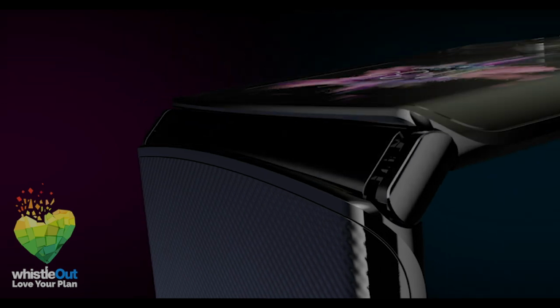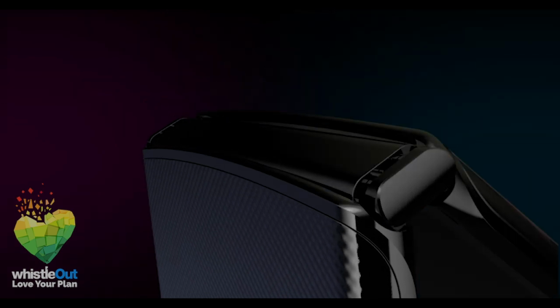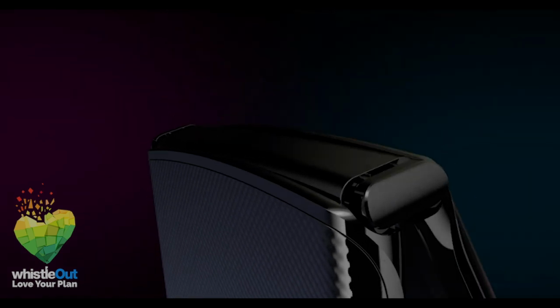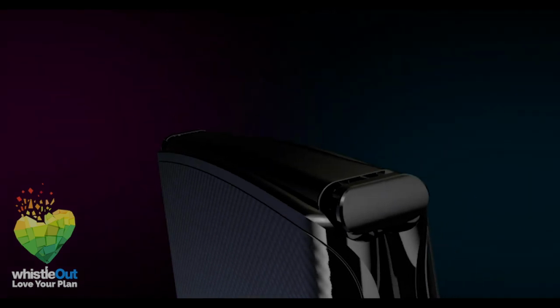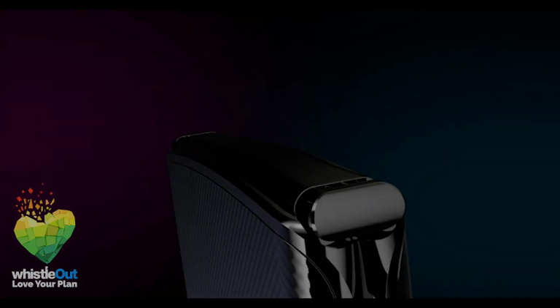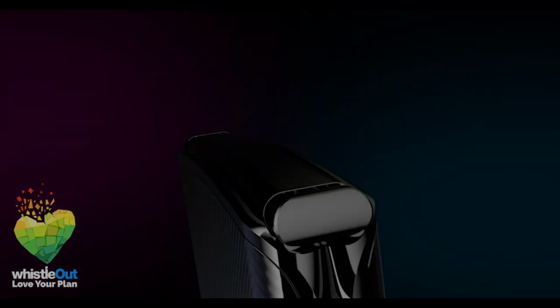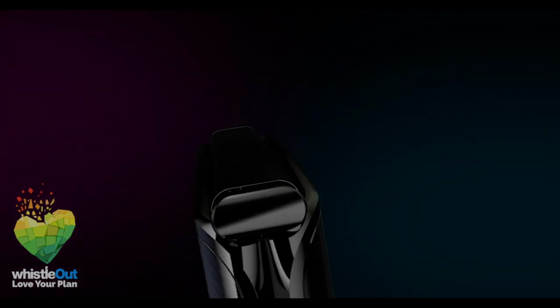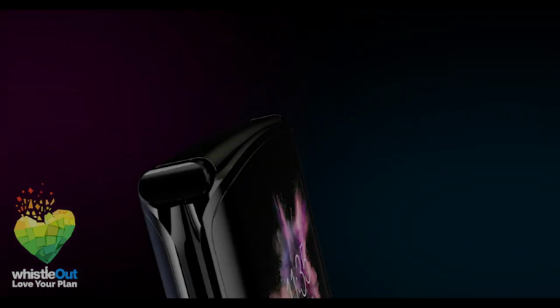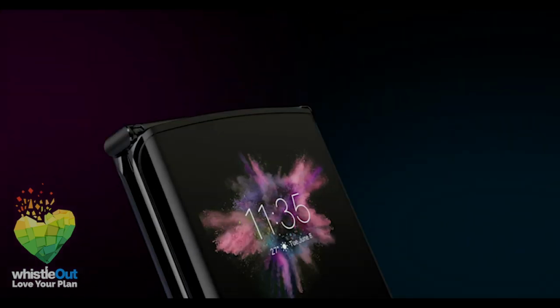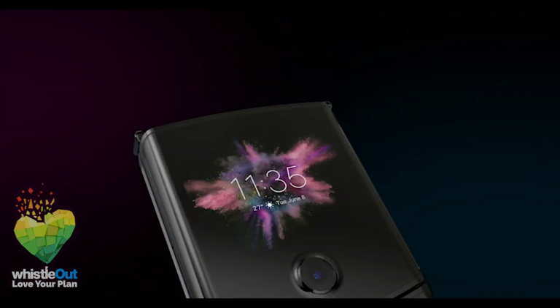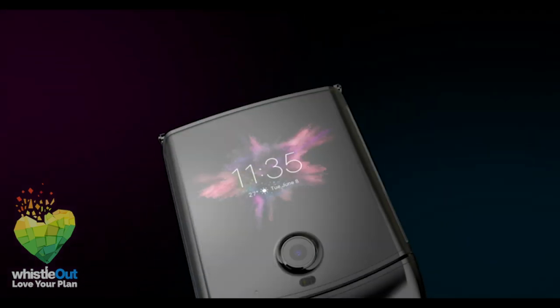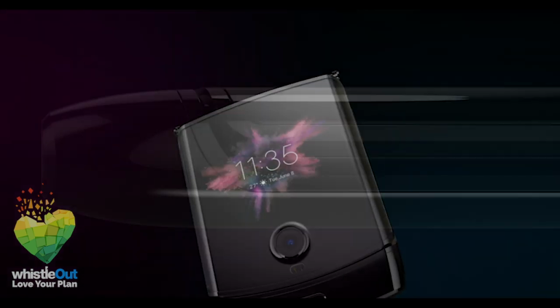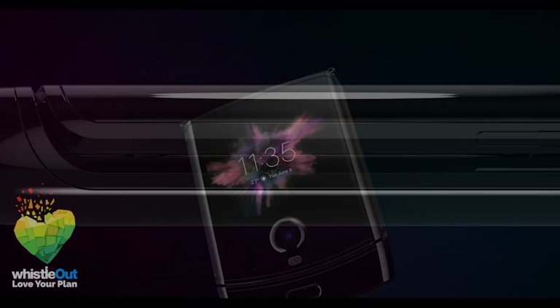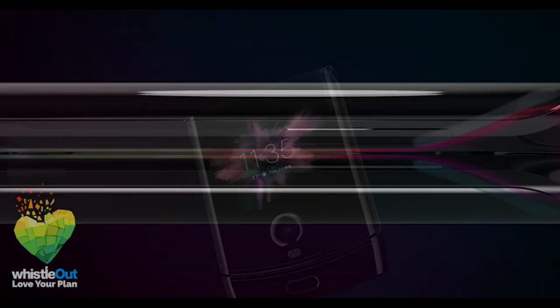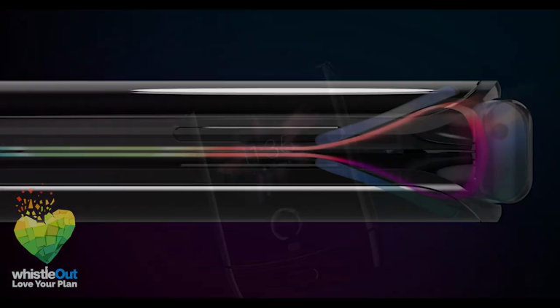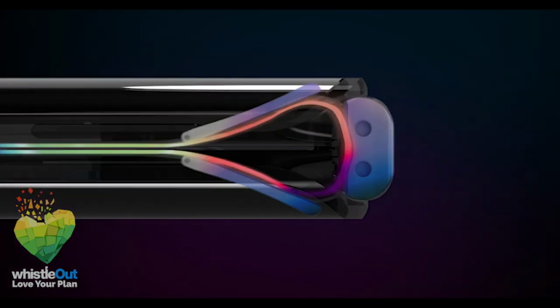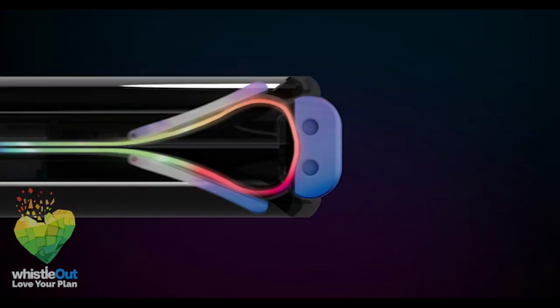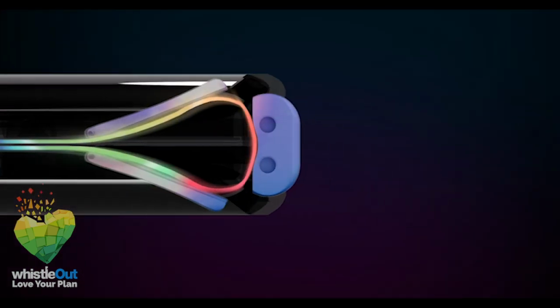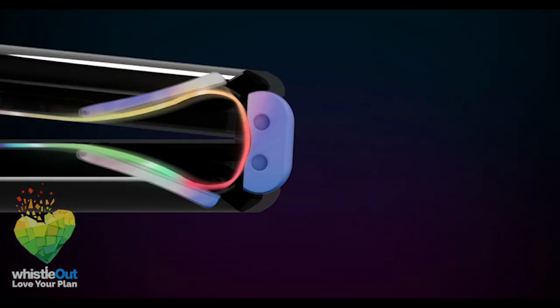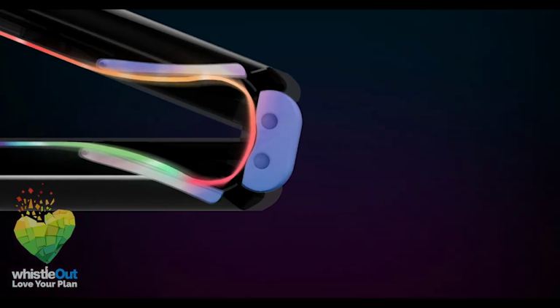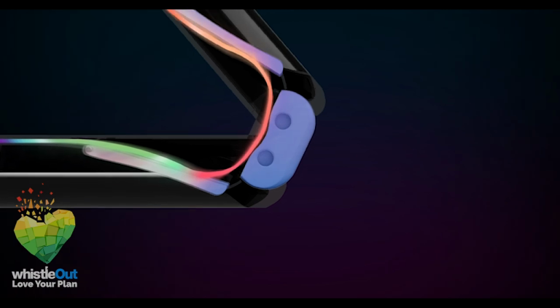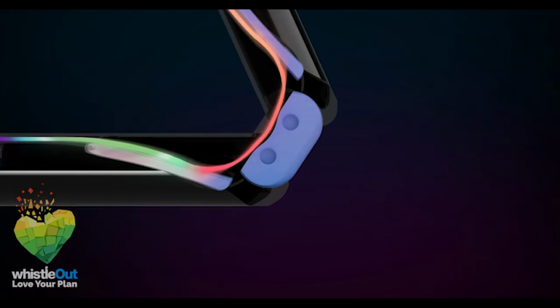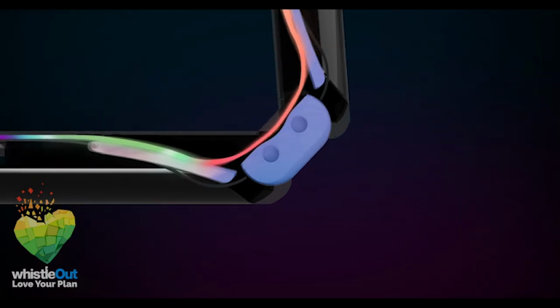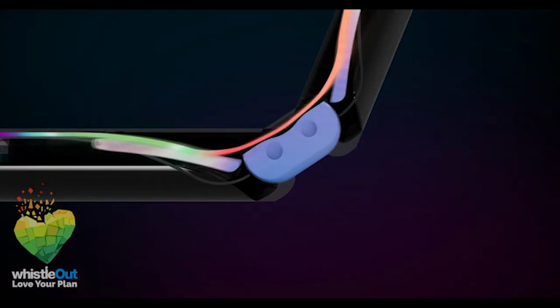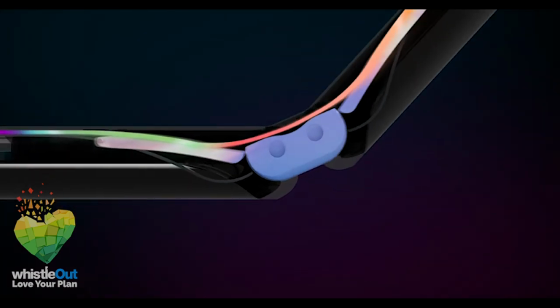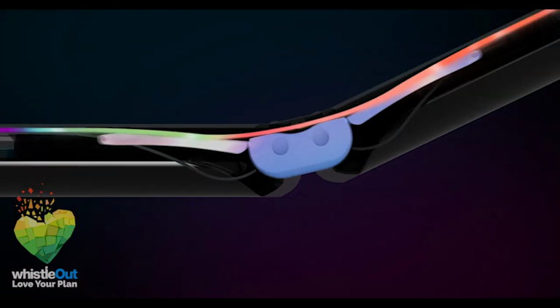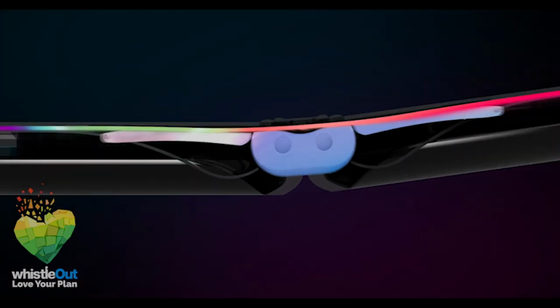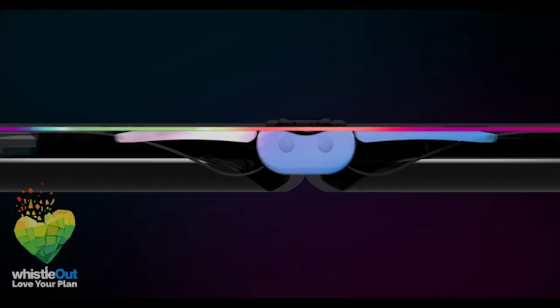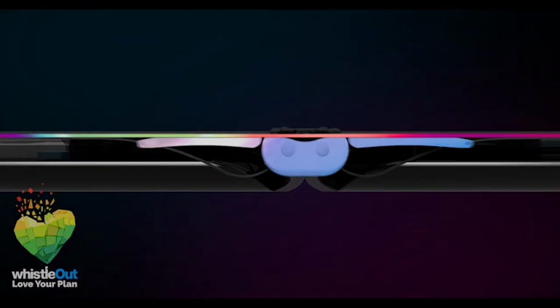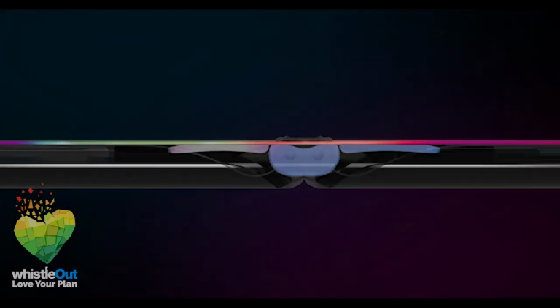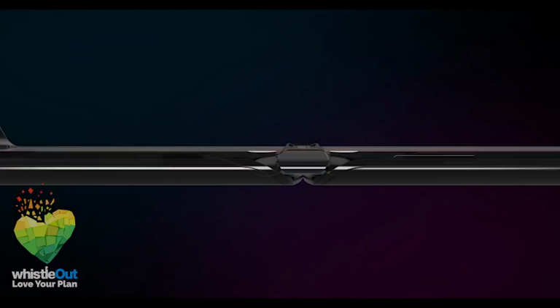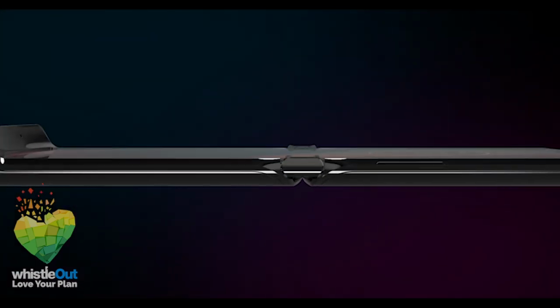But before you get too excited, Motorola and Verizon have teamed up for the Razer to be exclusively sold at Verizon.